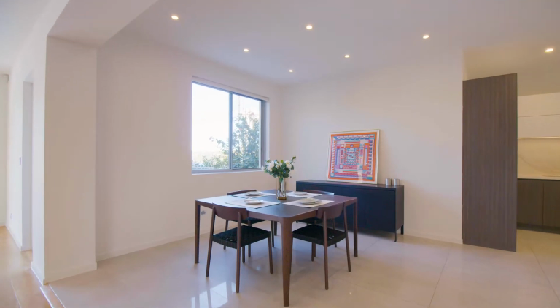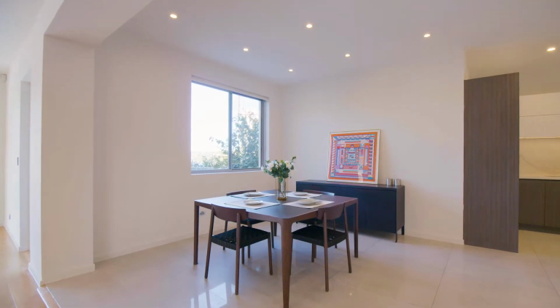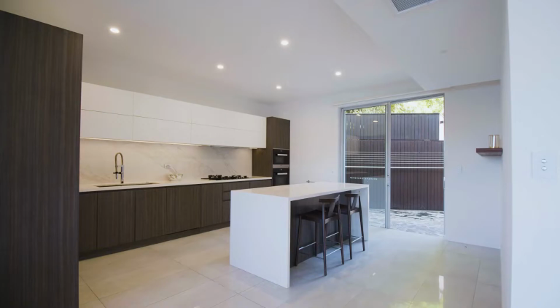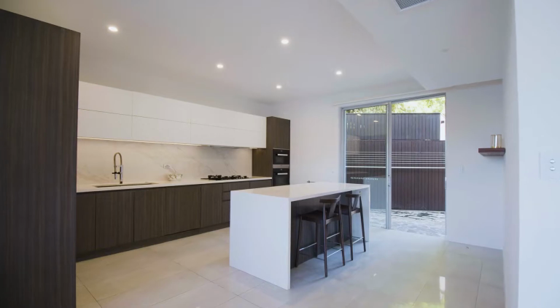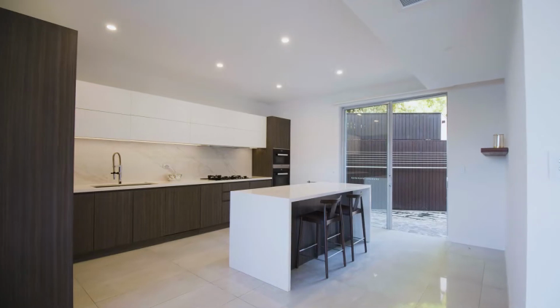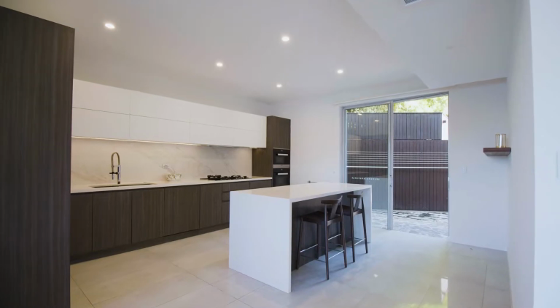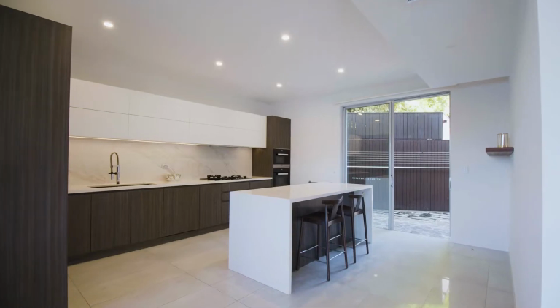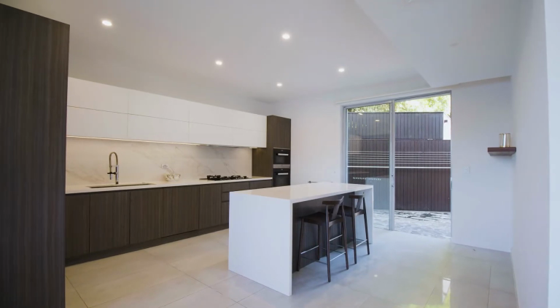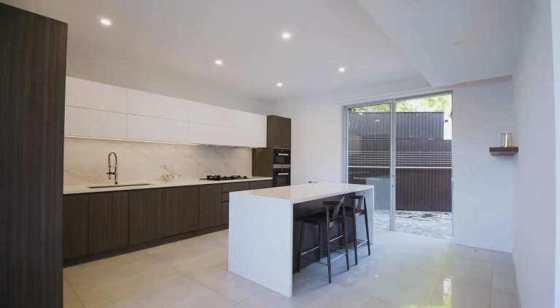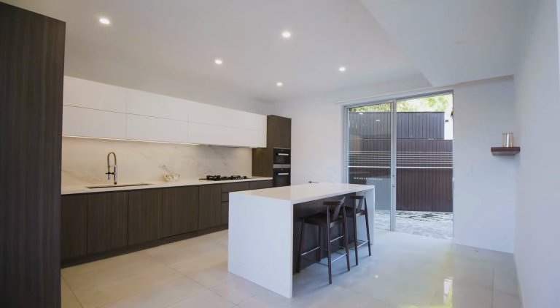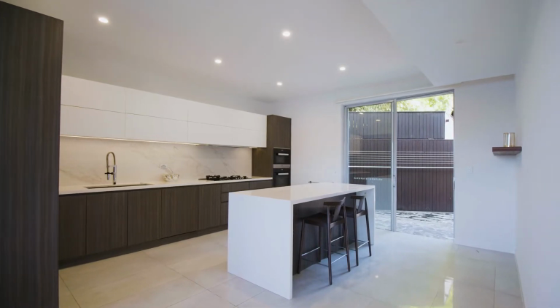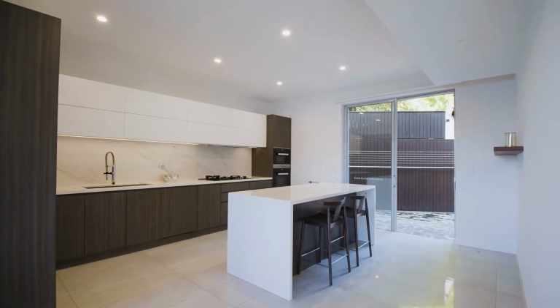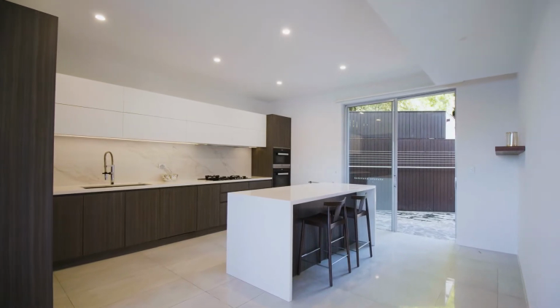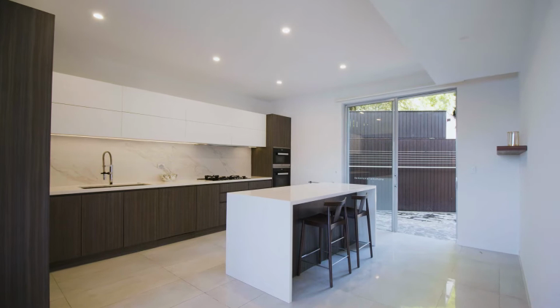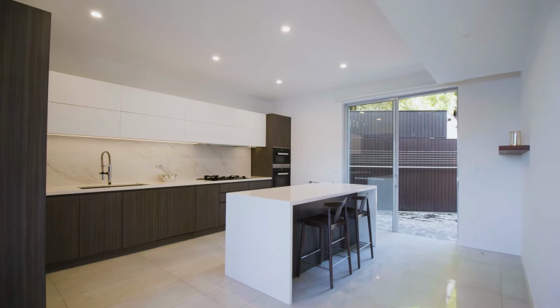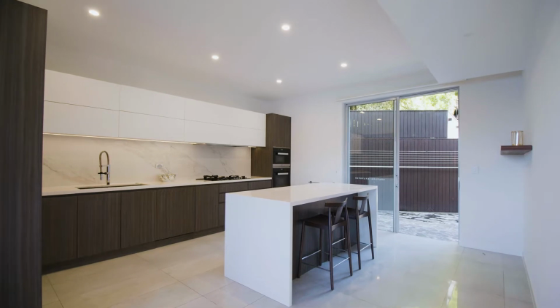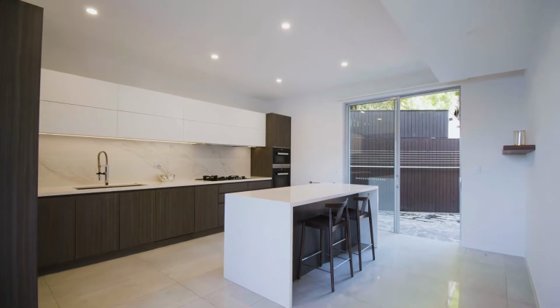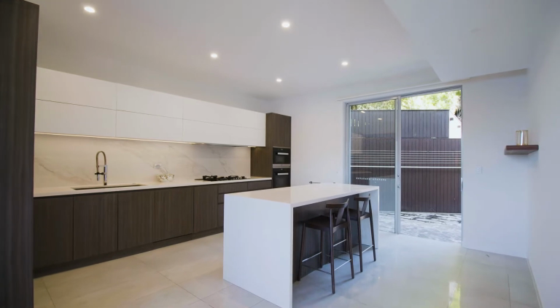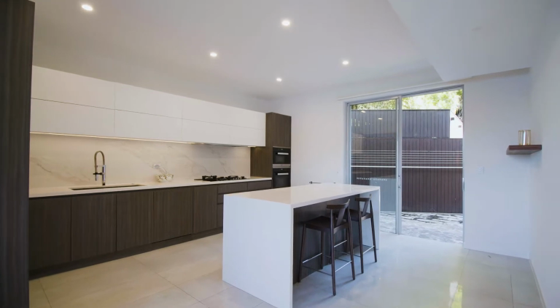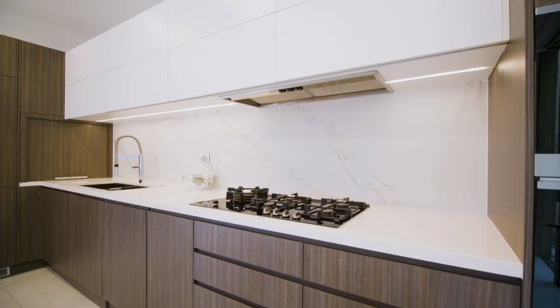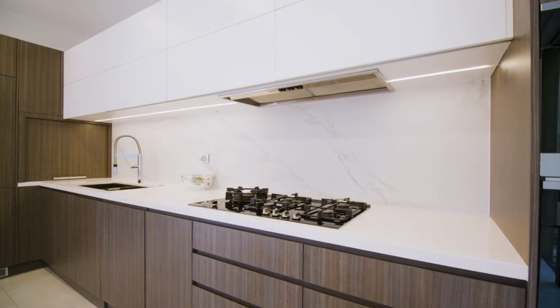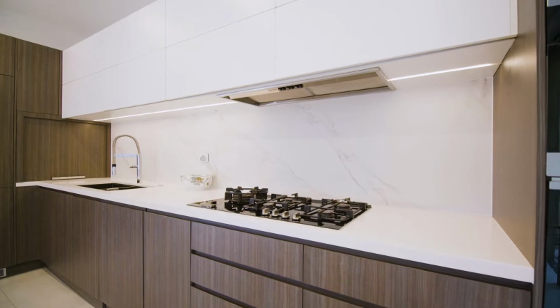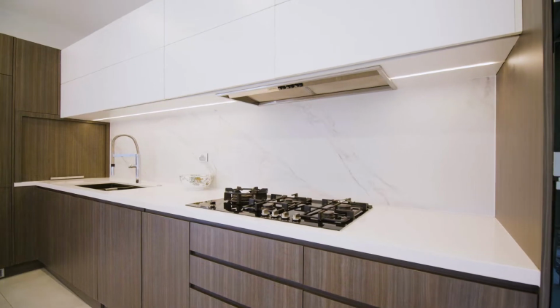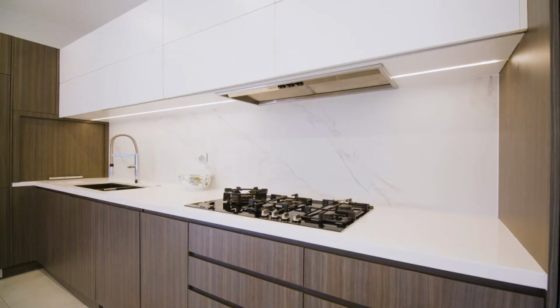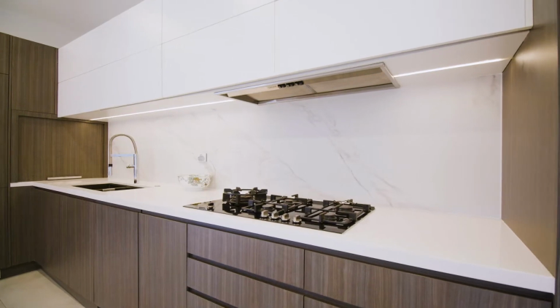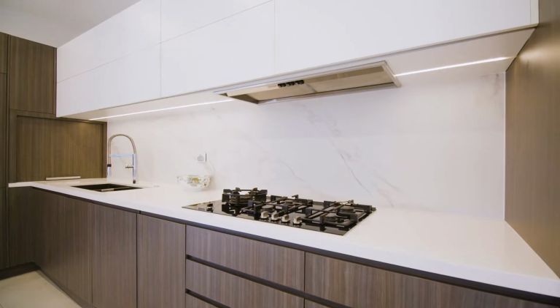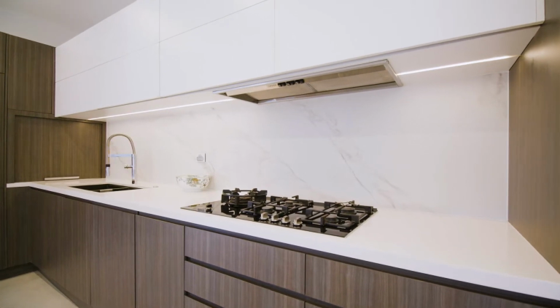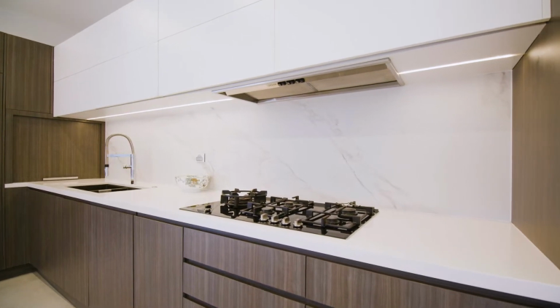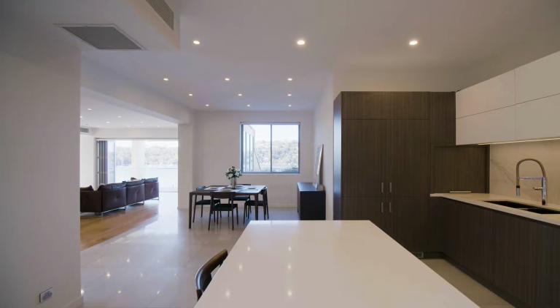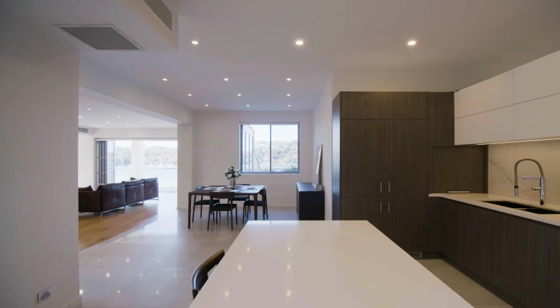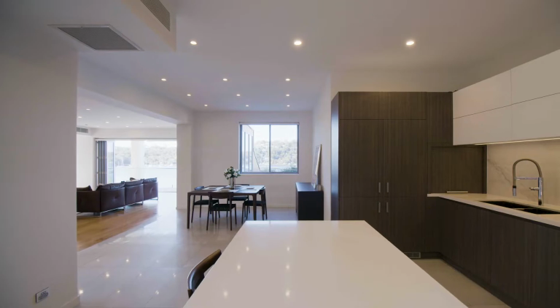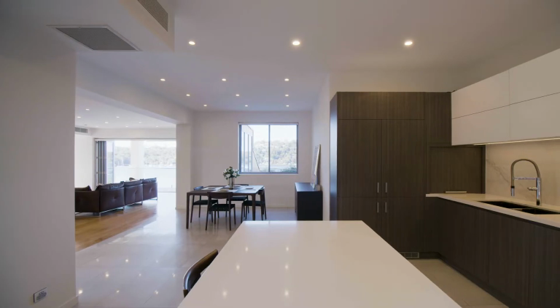The kitchen is well-appointed with endless storage options, high-caliber gas cooking, as well as stone benchtops.